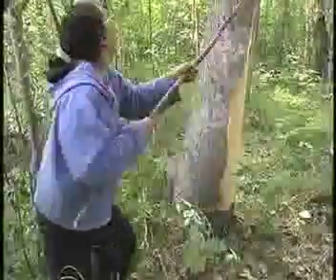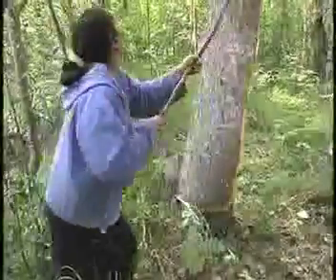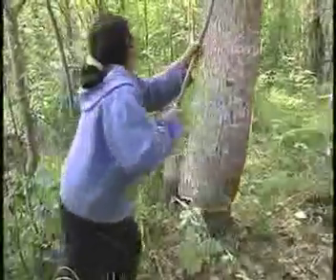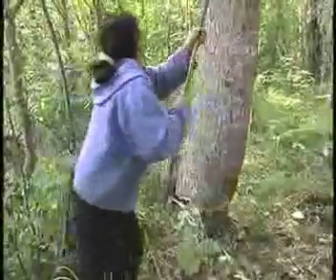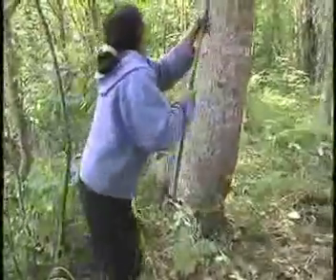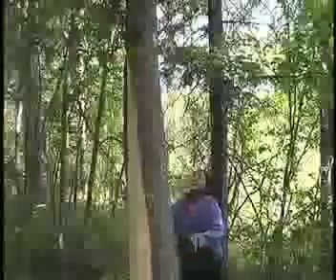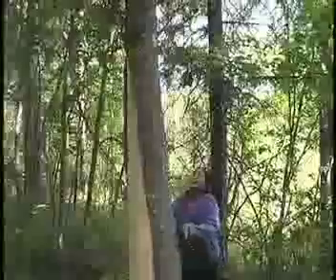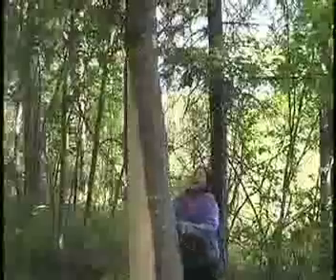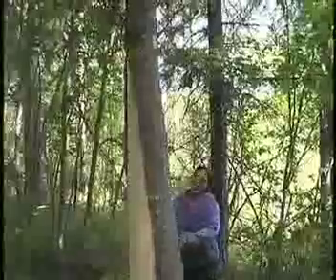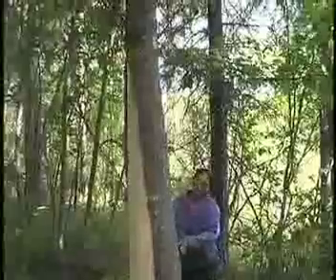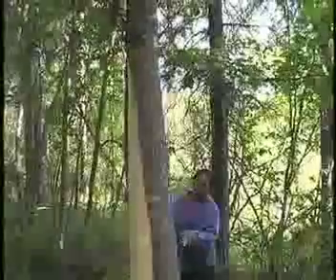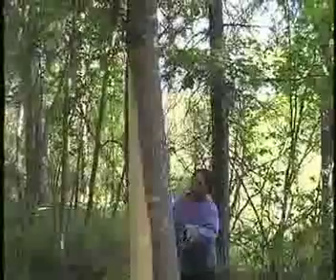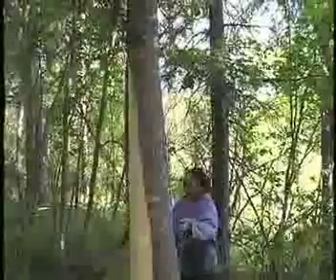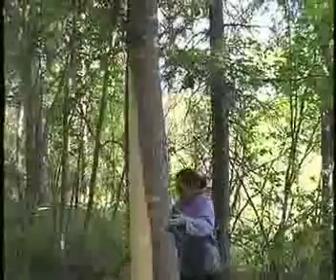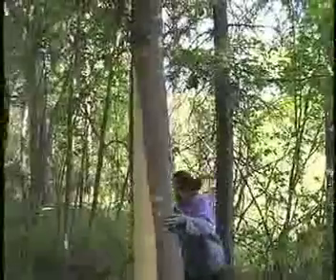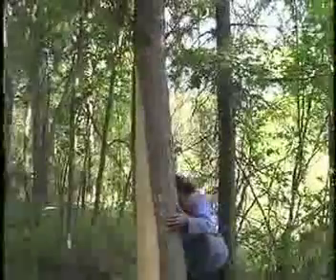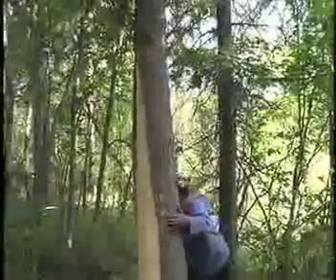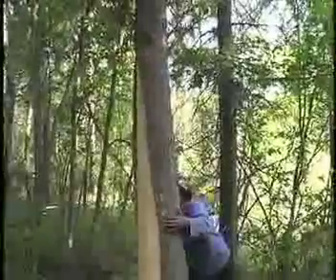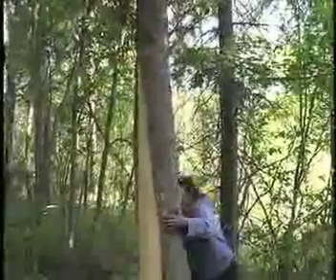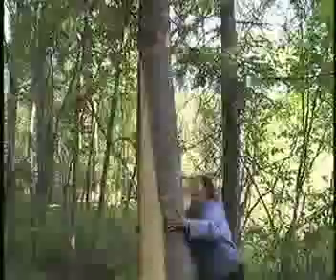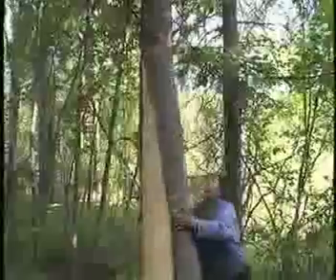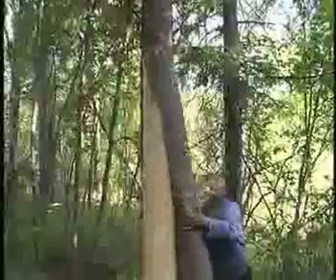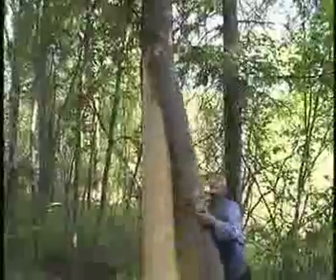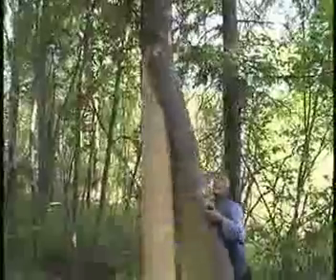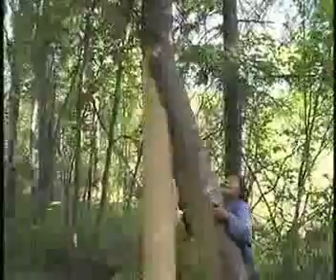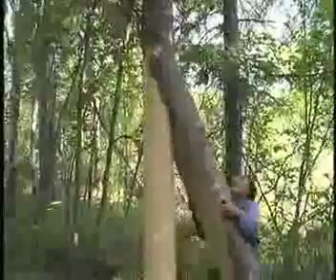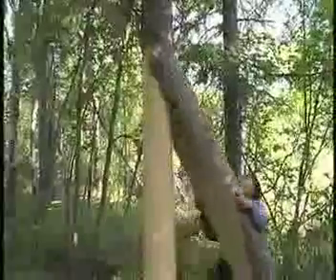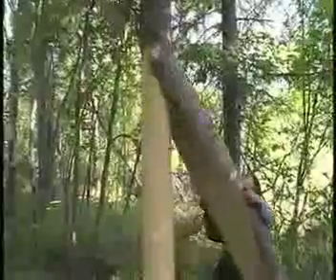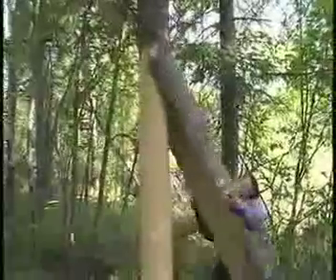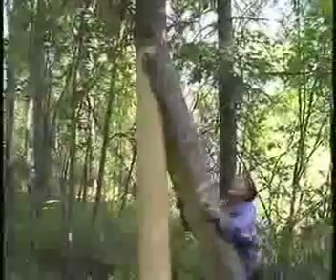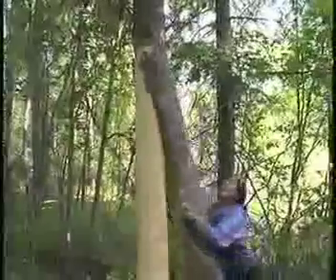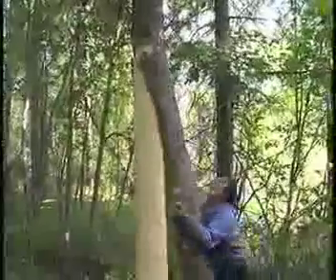She leaves the top attached until last and then breaks the top free.